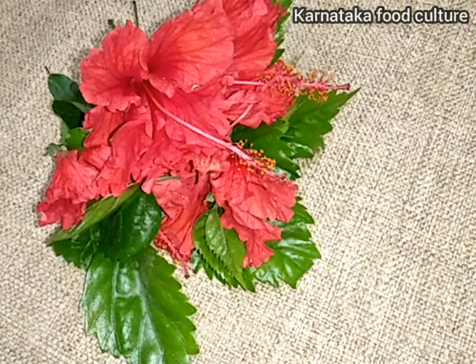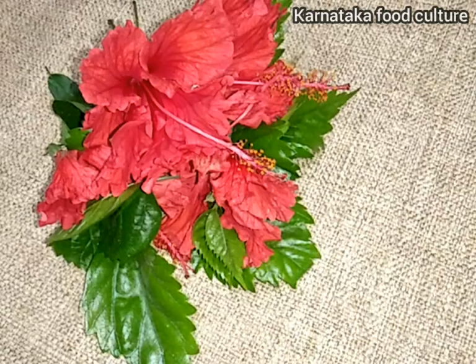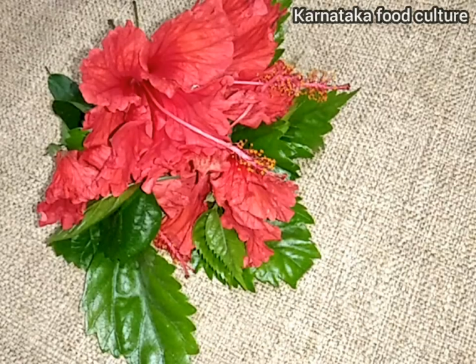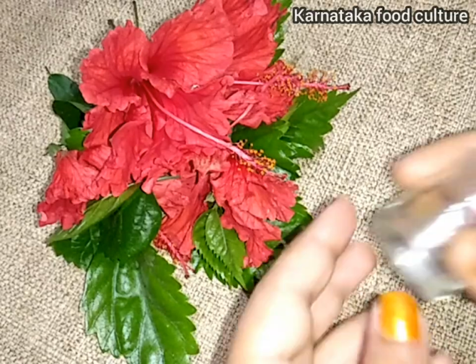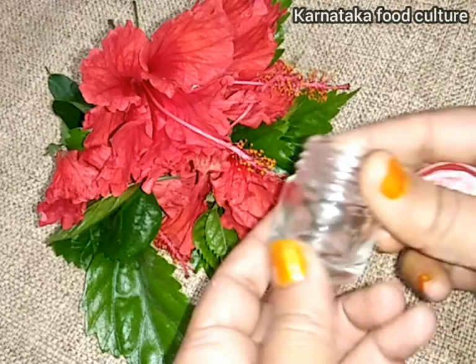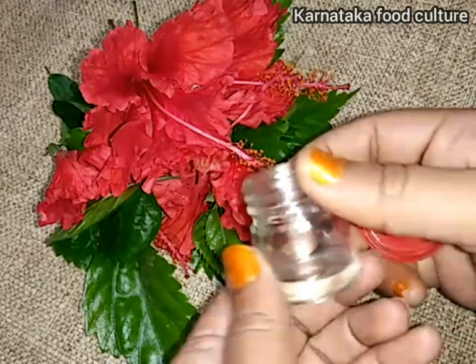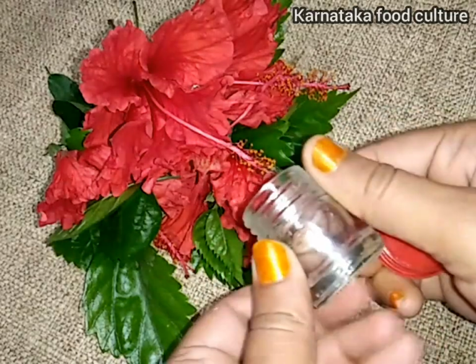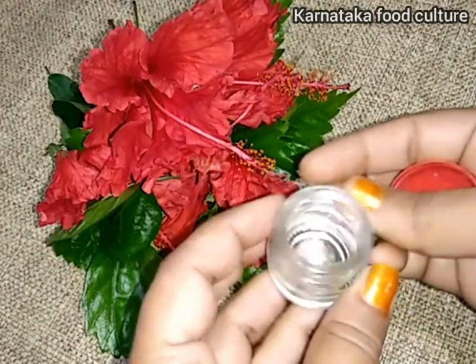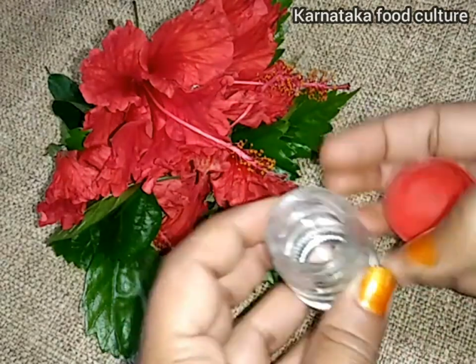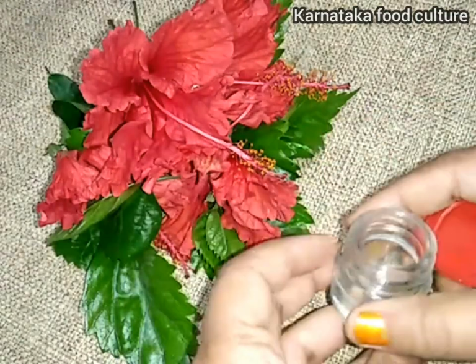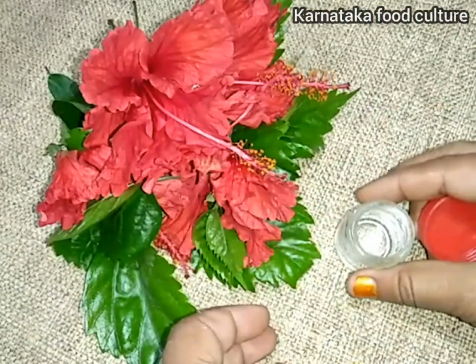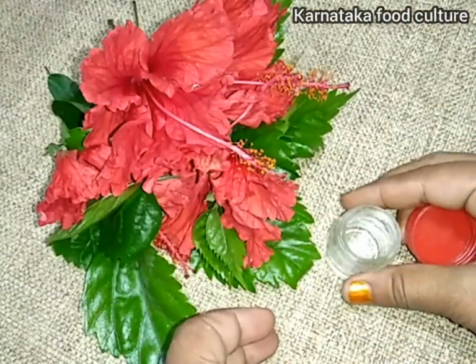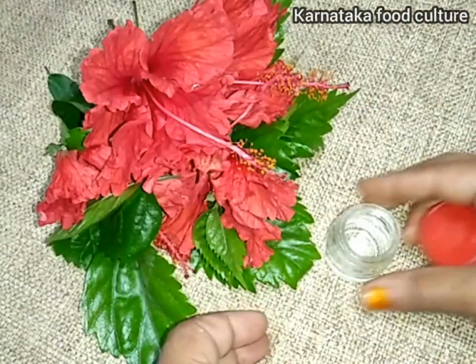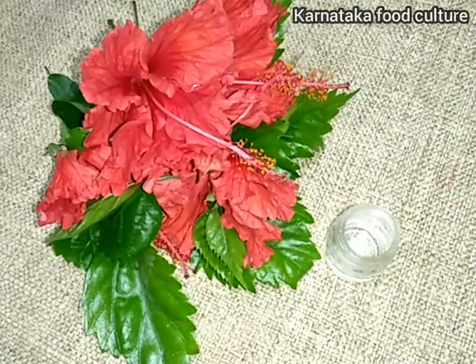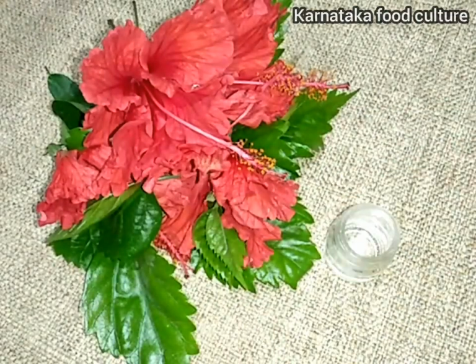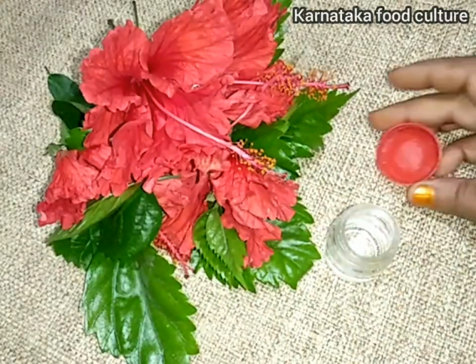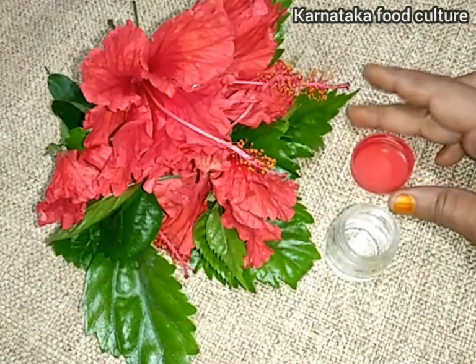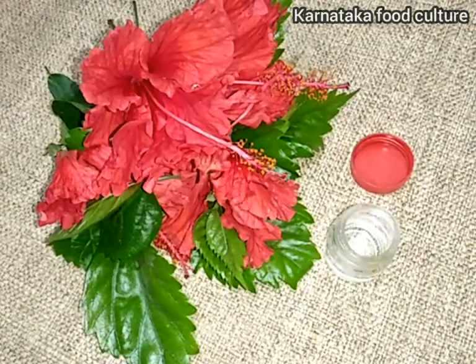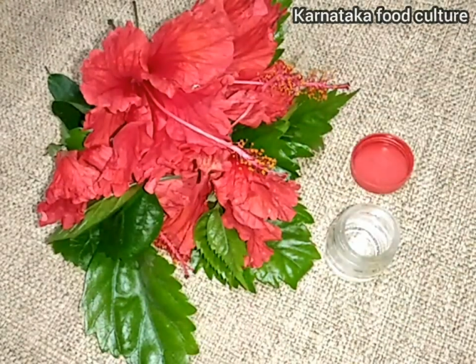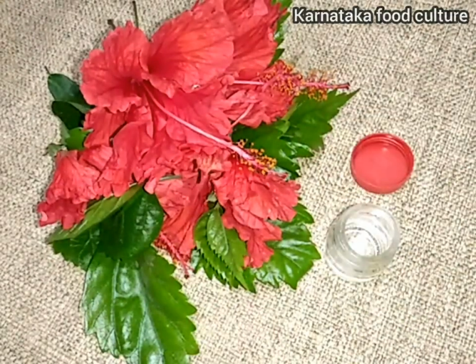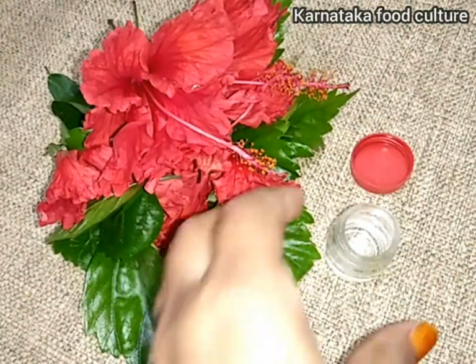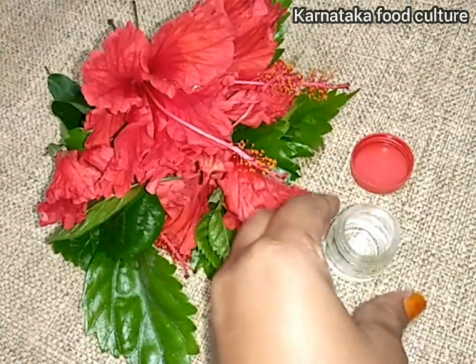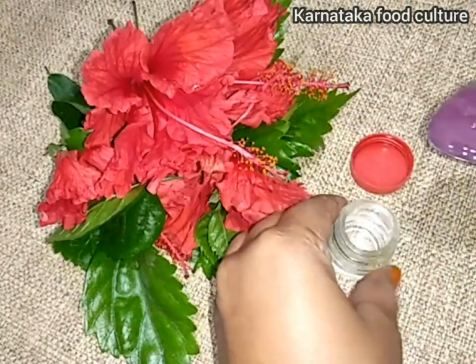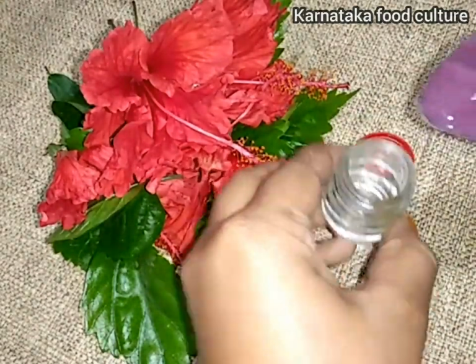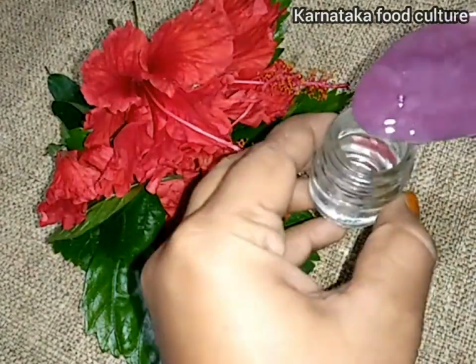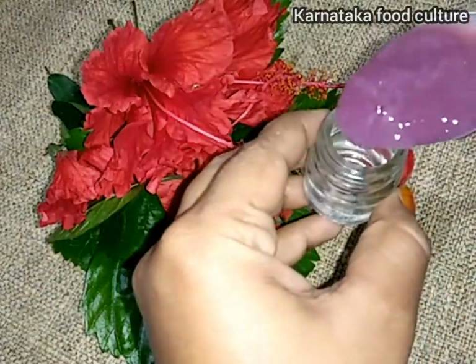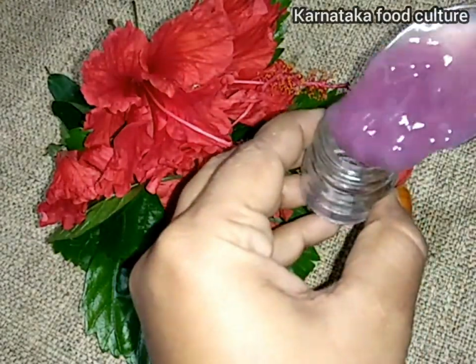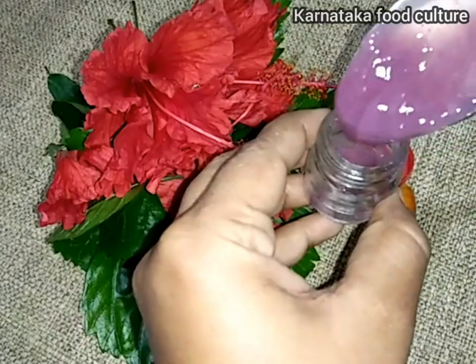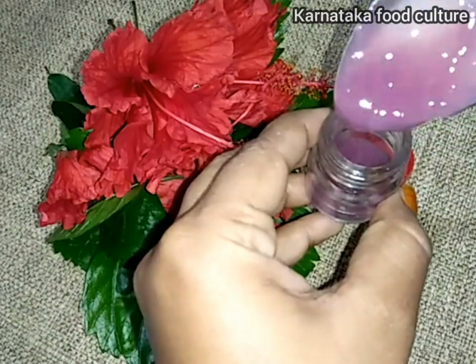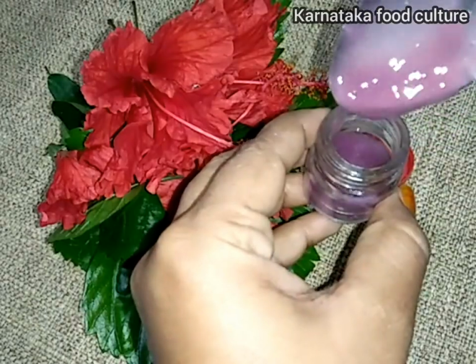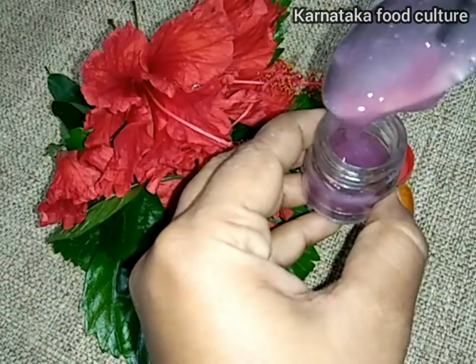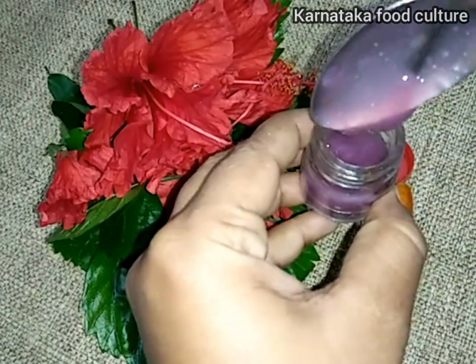Hello everyone, welcome to Karnataka Food Culture. Today, I am going to use a home remedy.